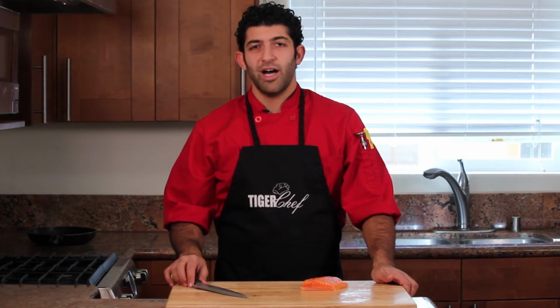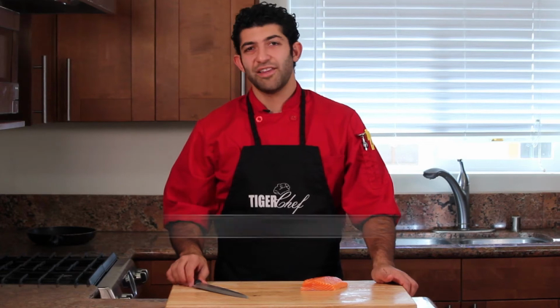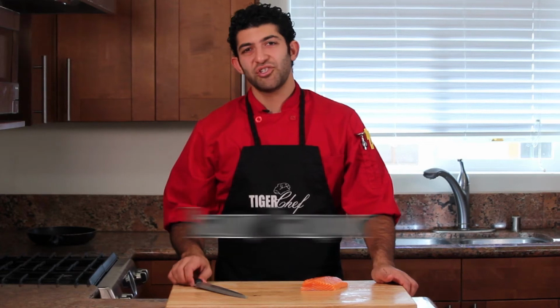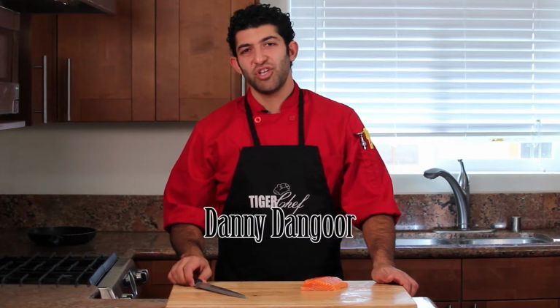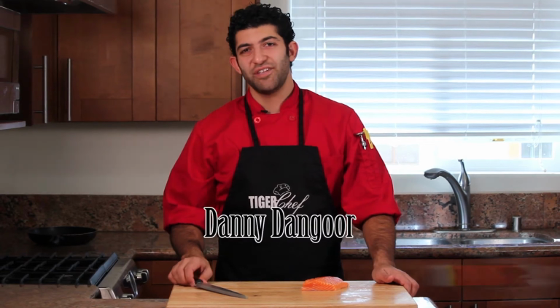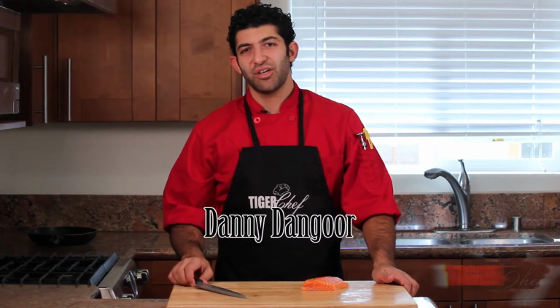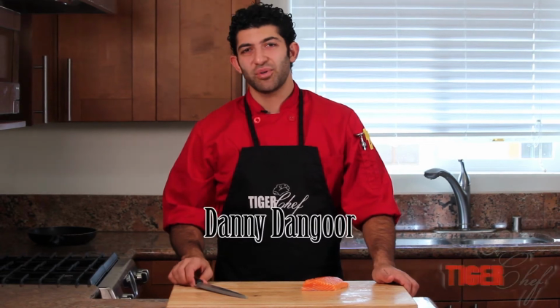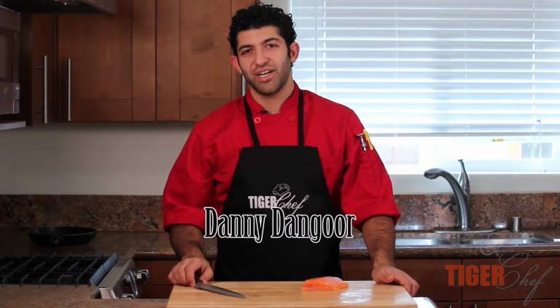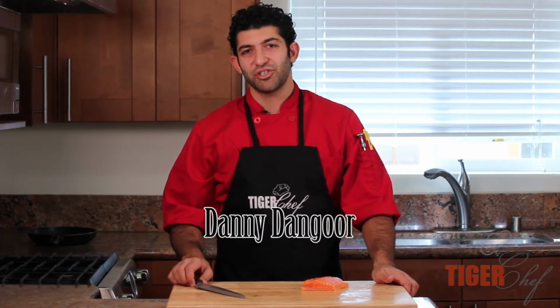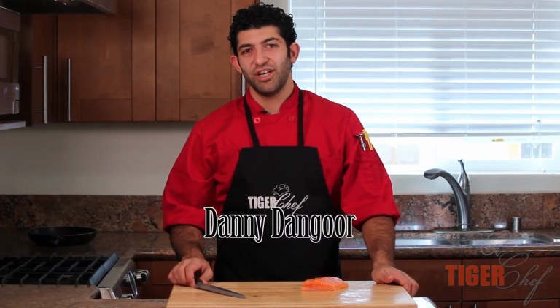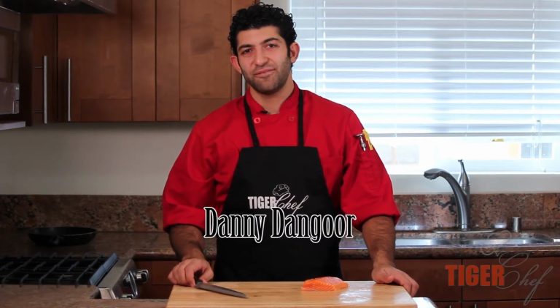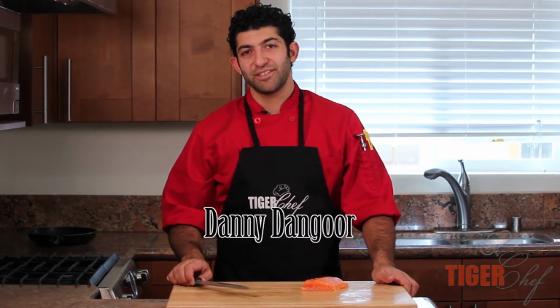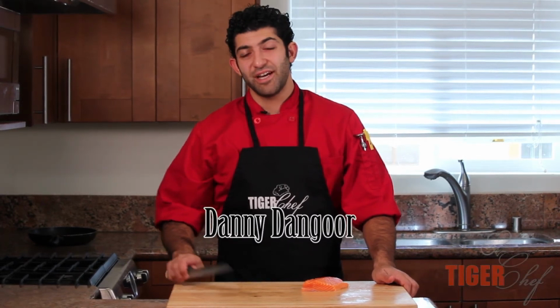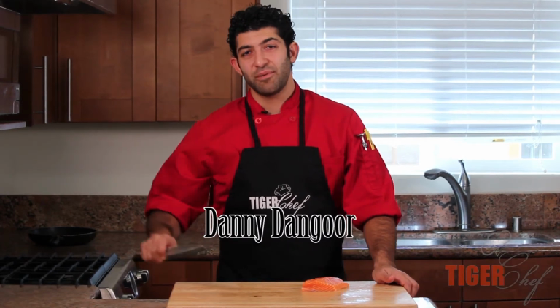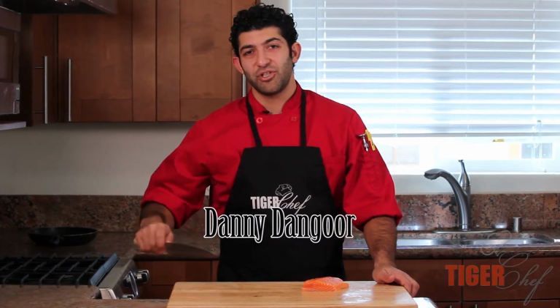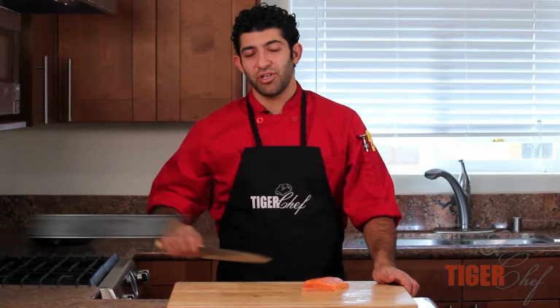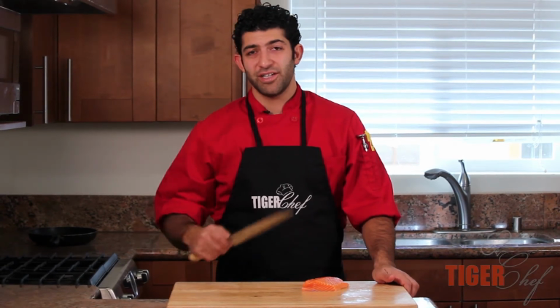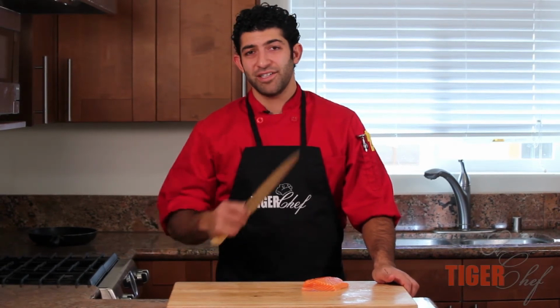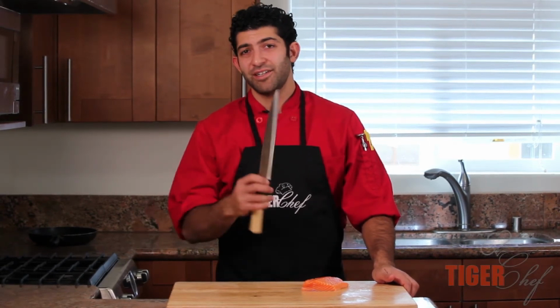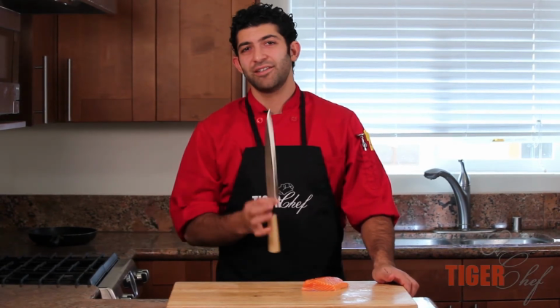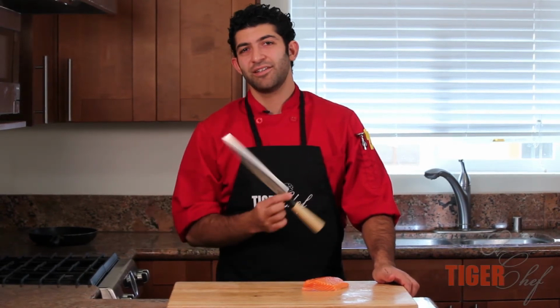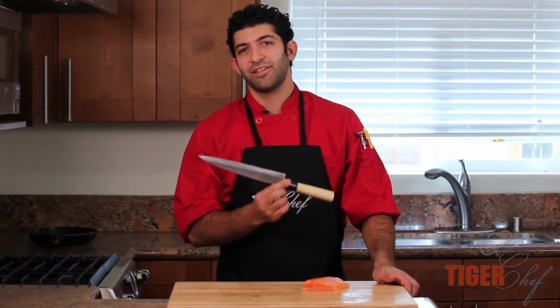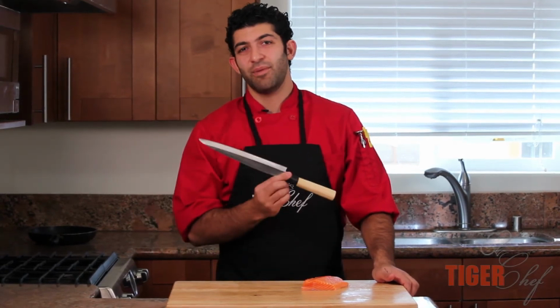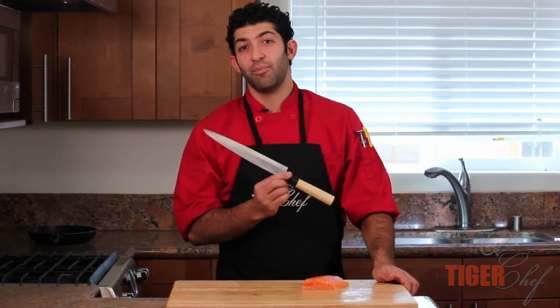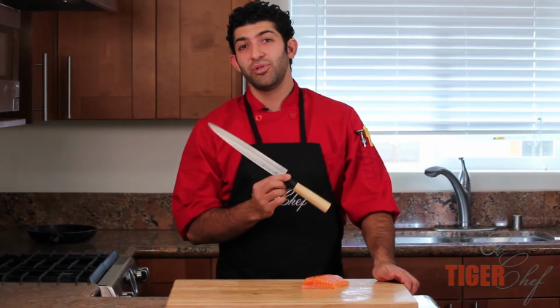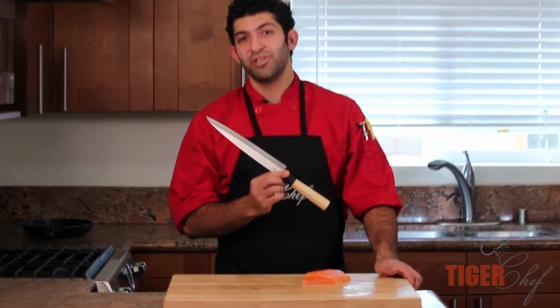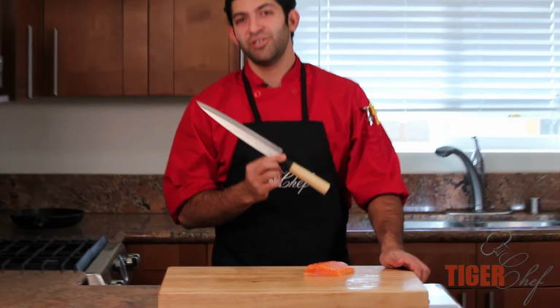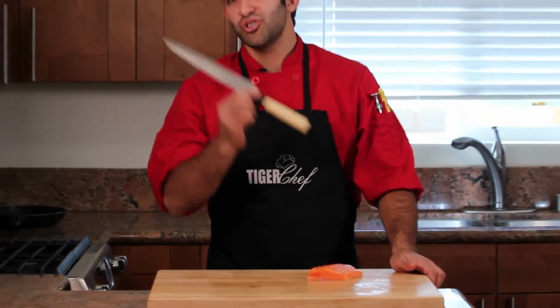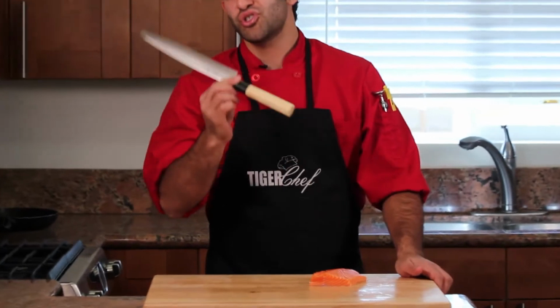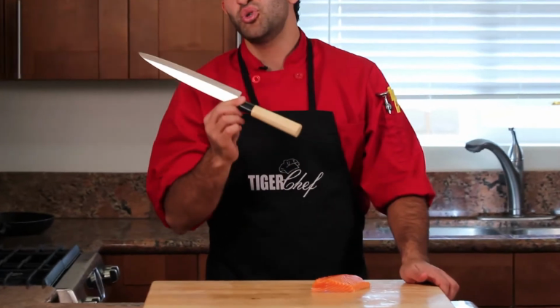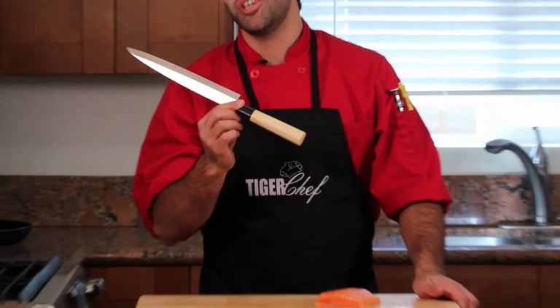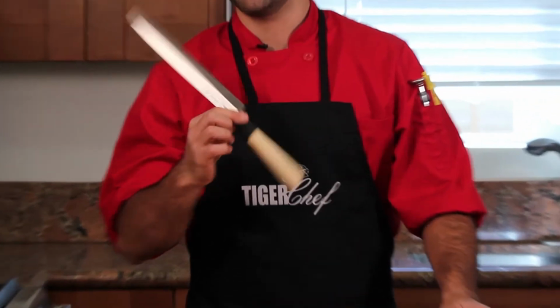Hi, this is Chef Dango with TigerChef, and today I'm going to be showcasing my Mundial Sushi Knife.